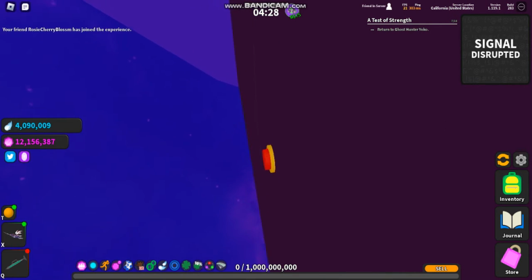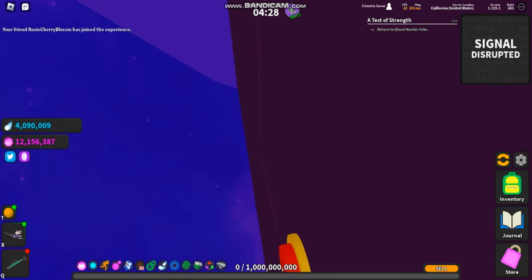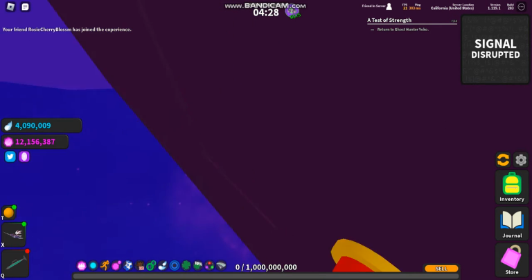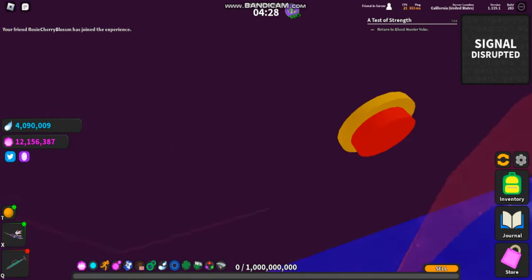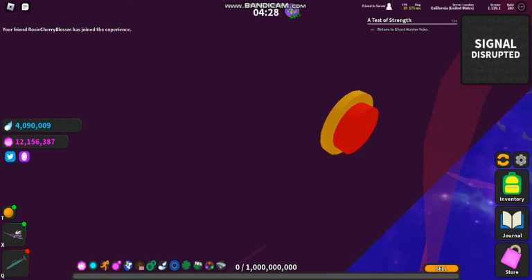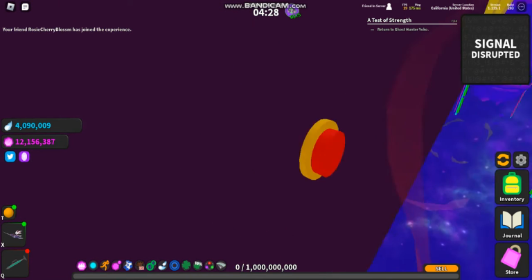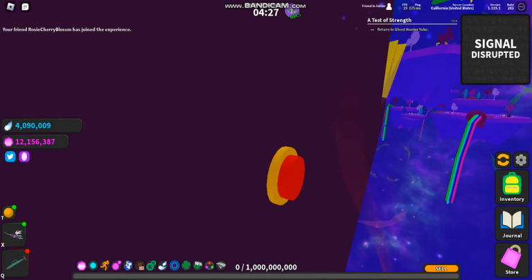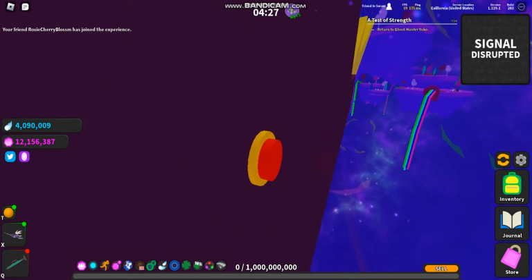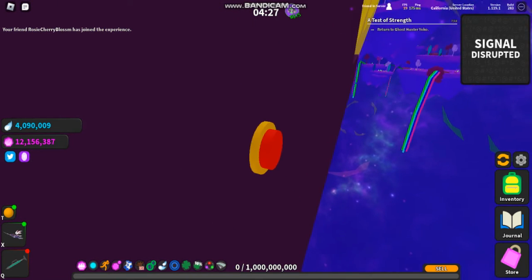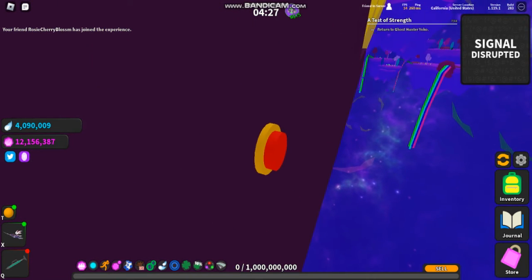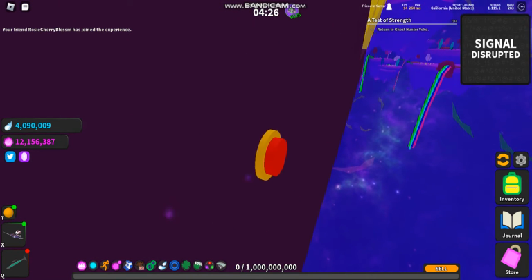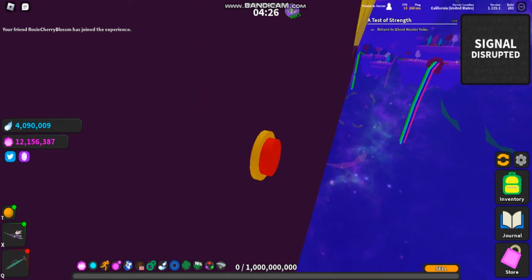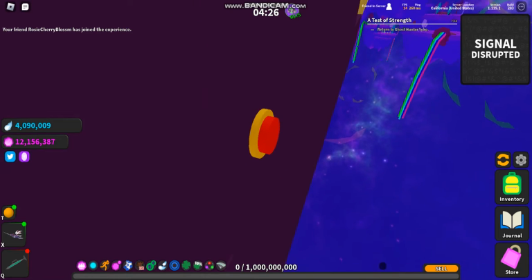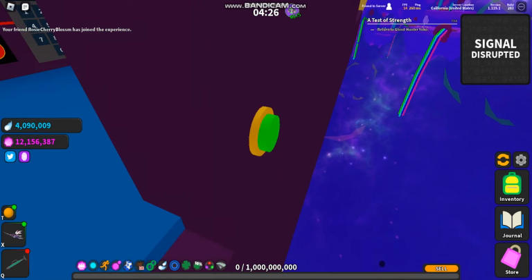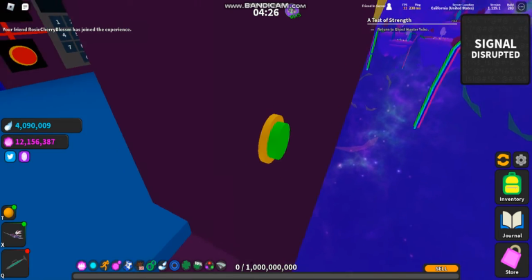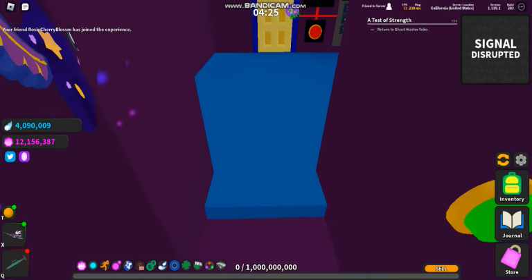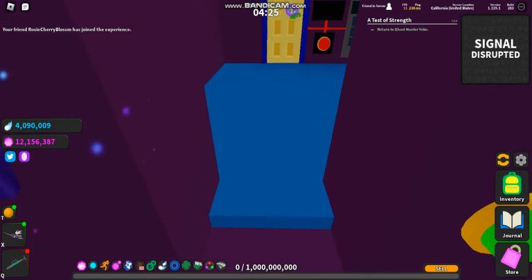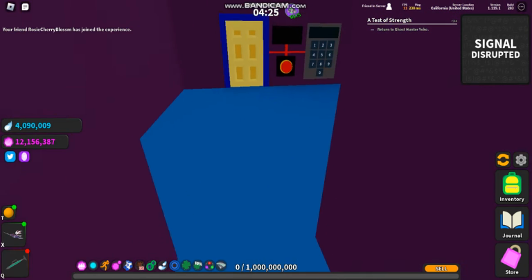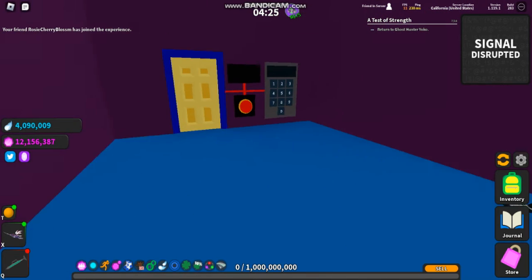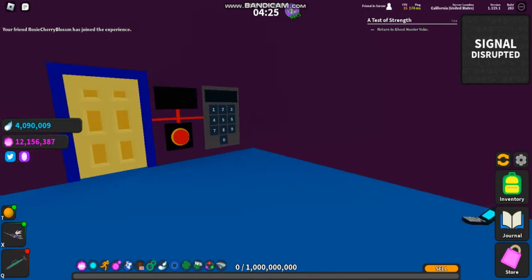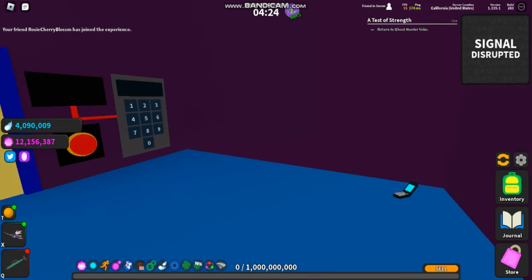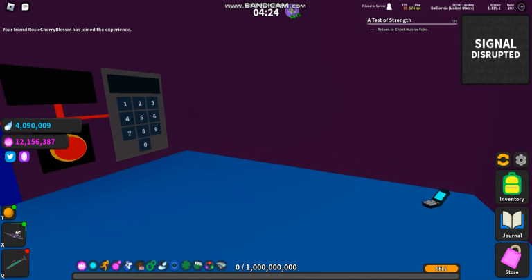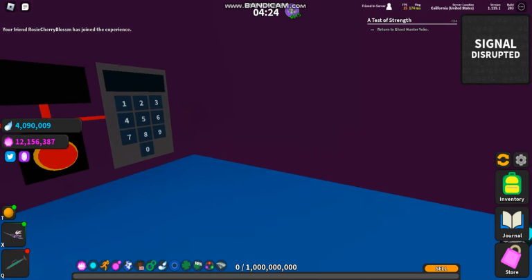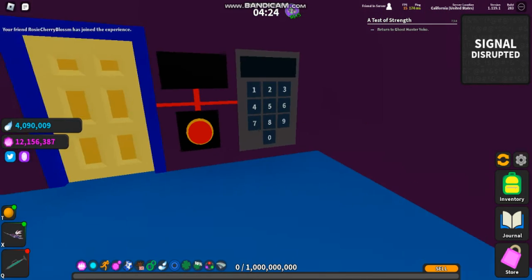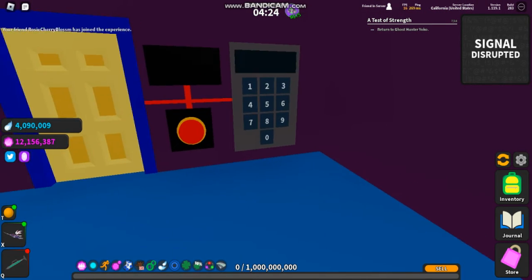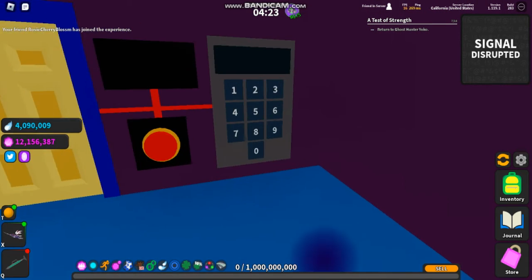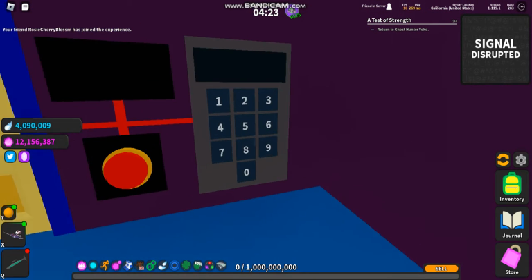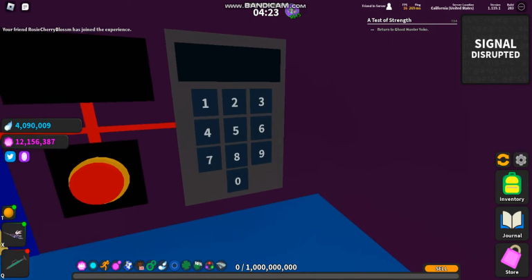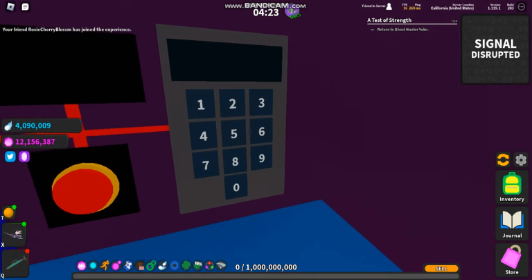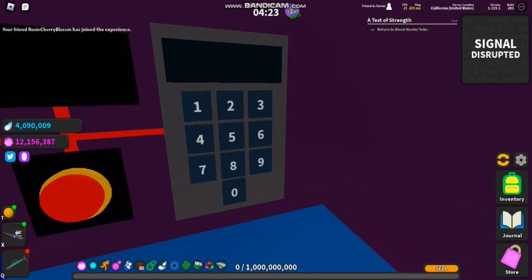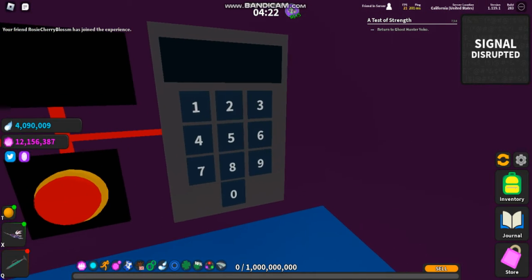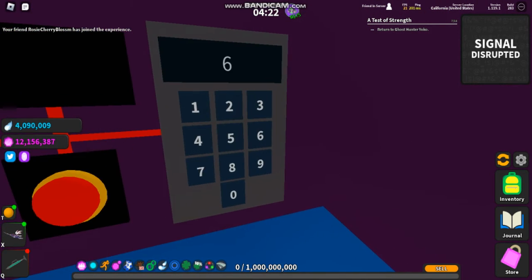Now, you see this red button? Click it. It opens up a door. You want to input the following code.